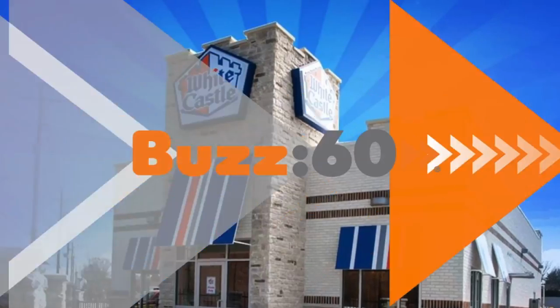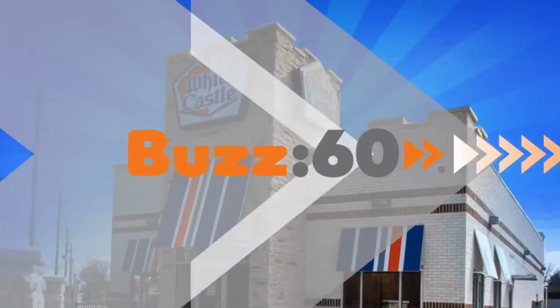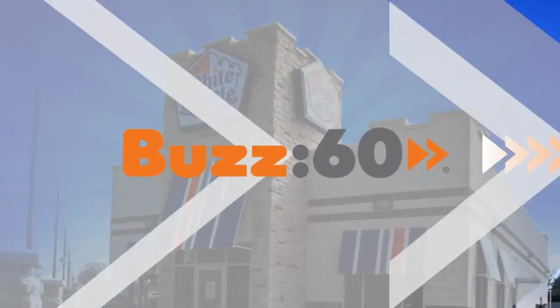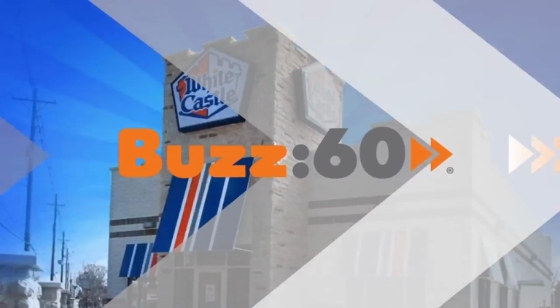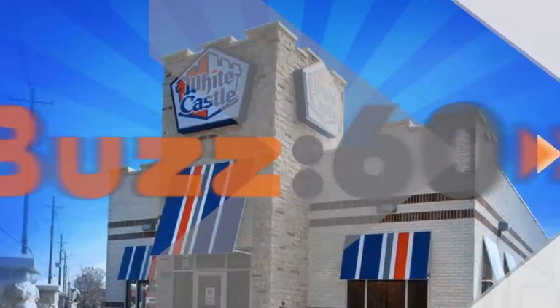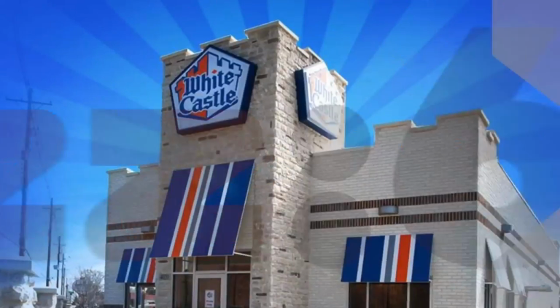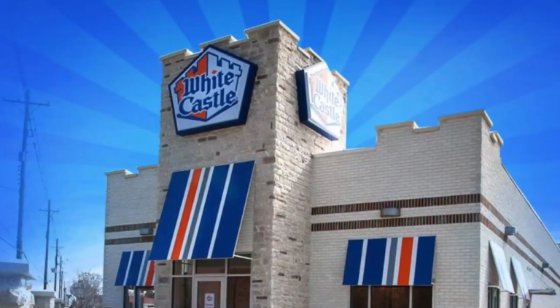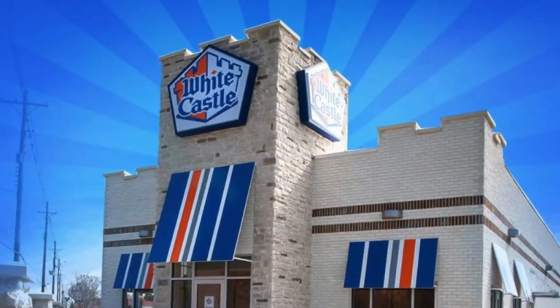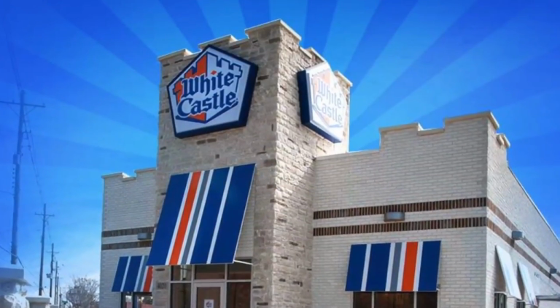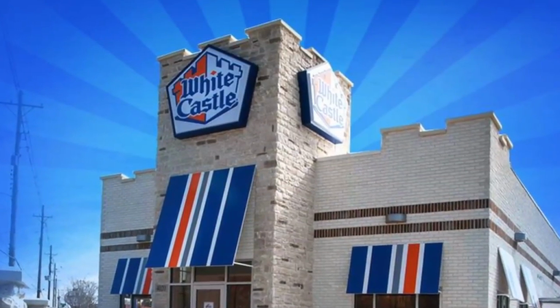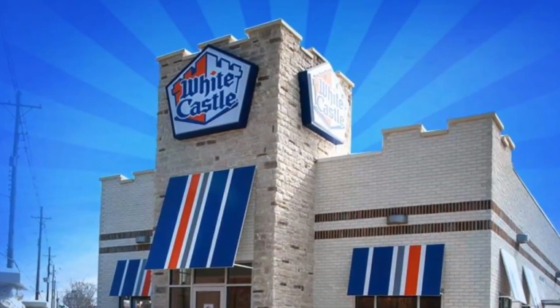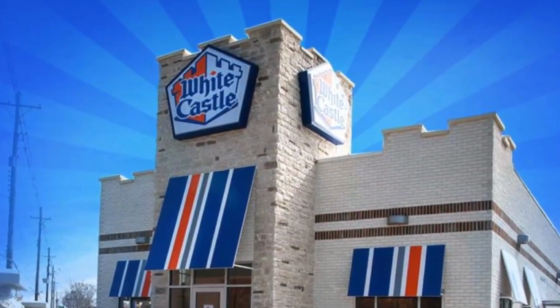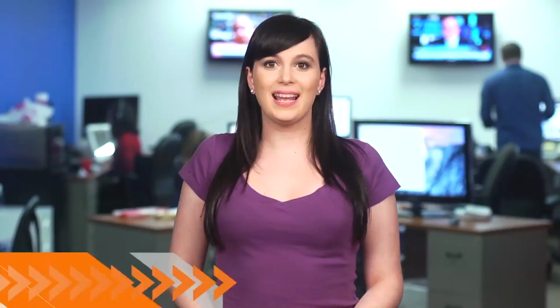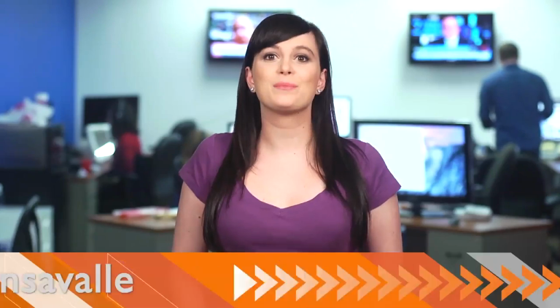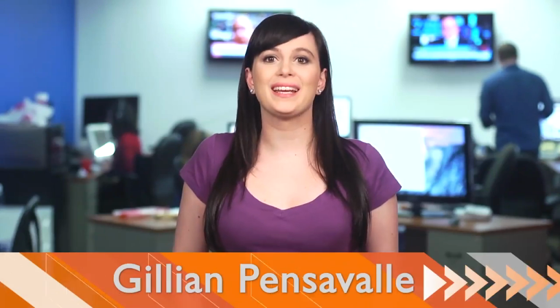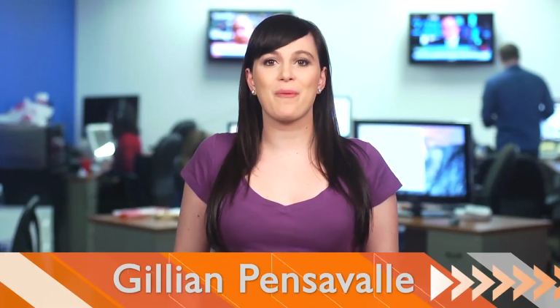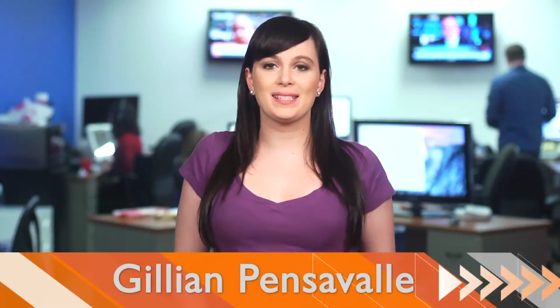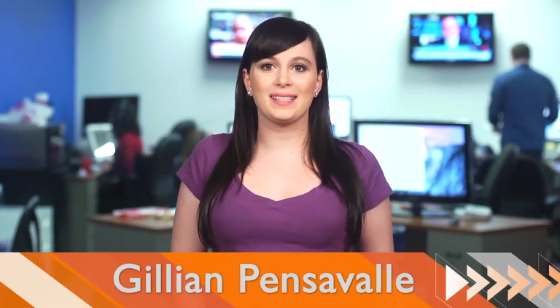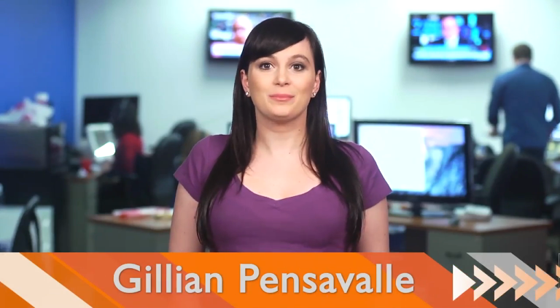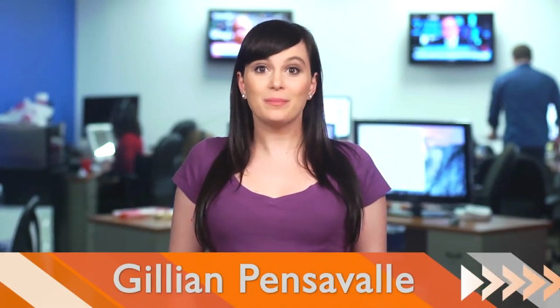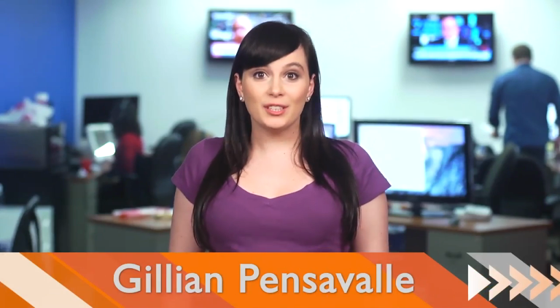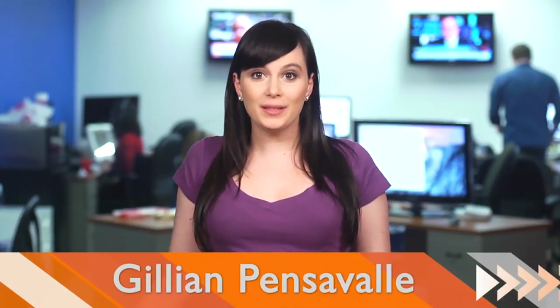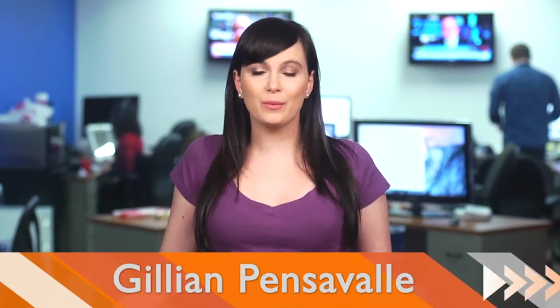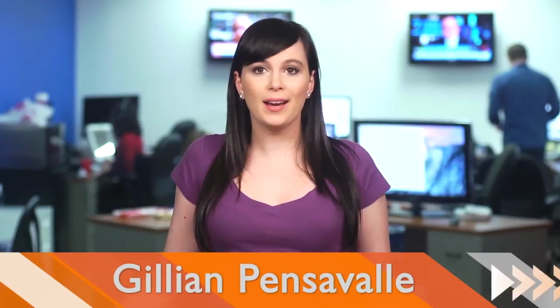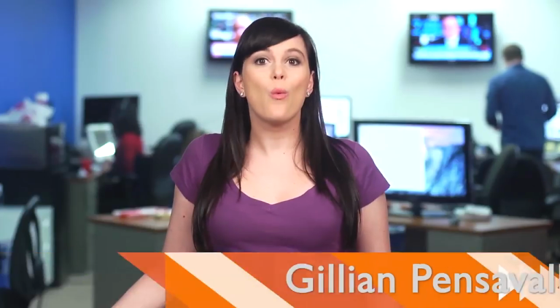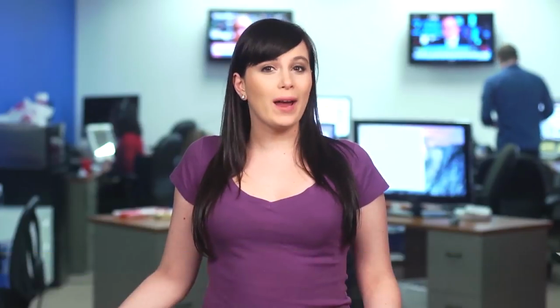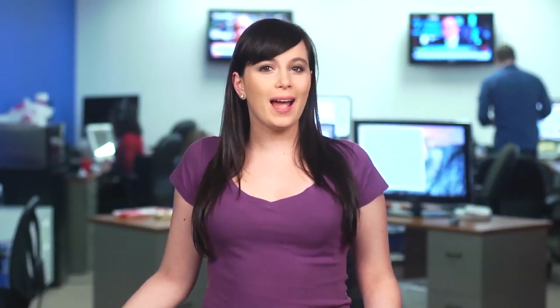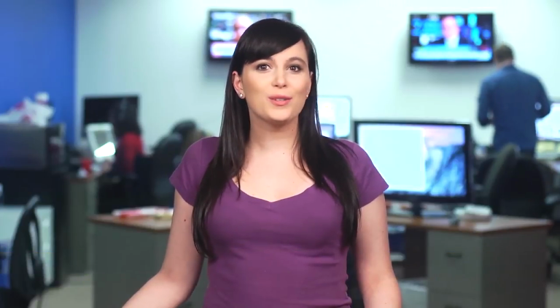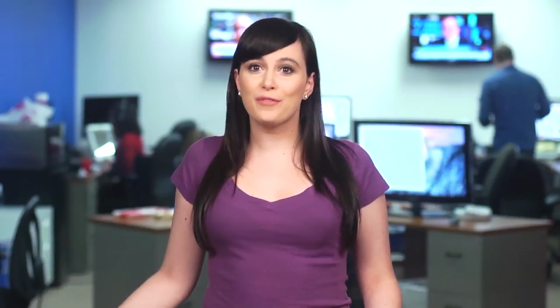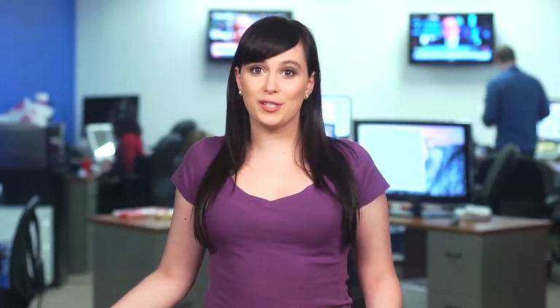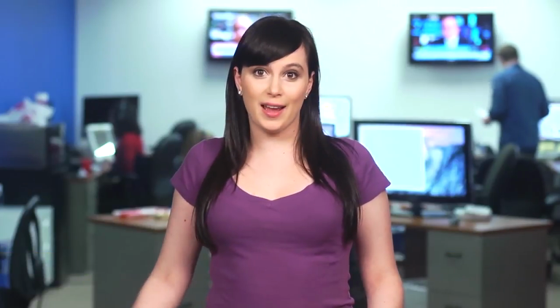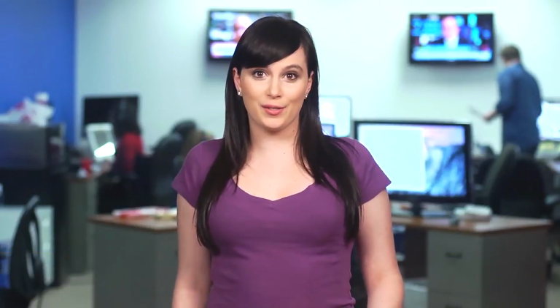White Castle is adding veggie sliders to the menu. Hey, I'm Jillian on Buzz60. Yep, you heard that right — White Castle veggie sliders.